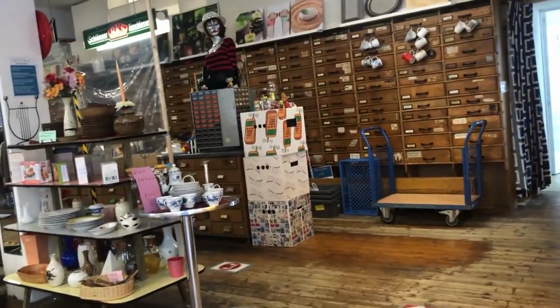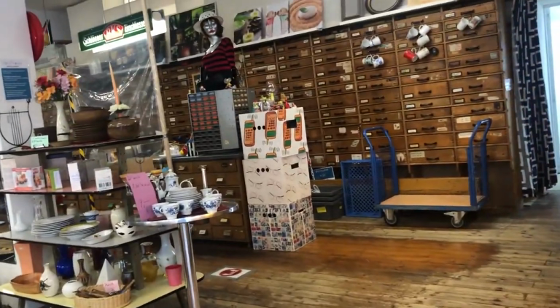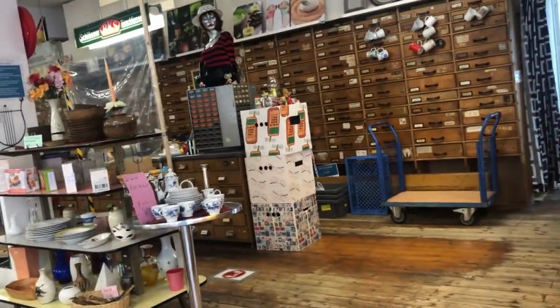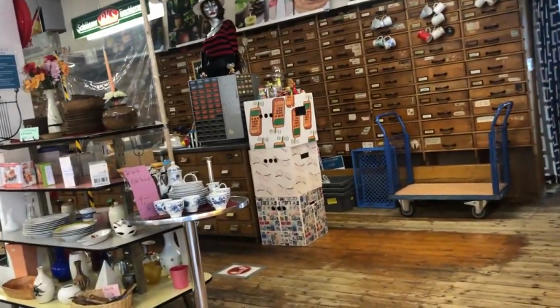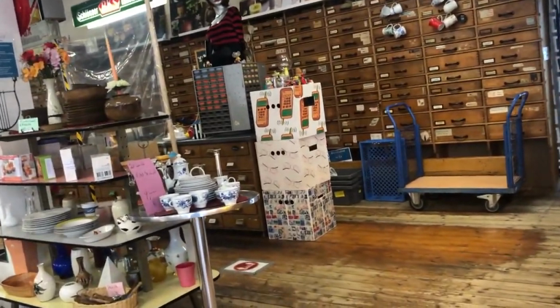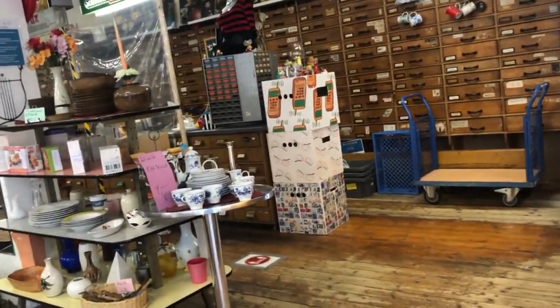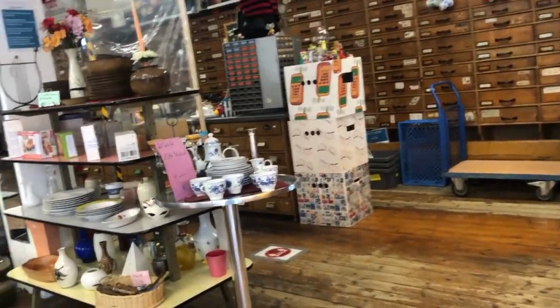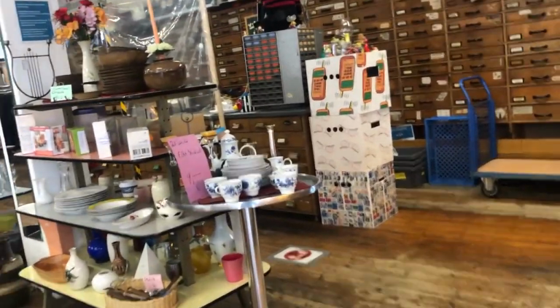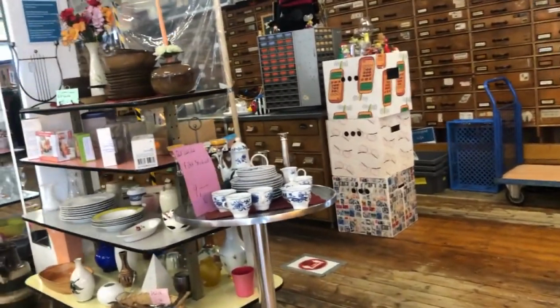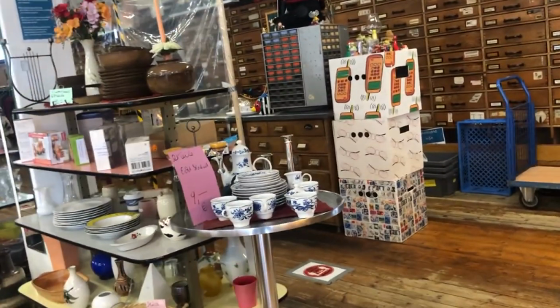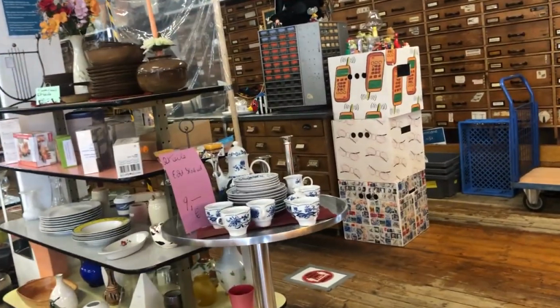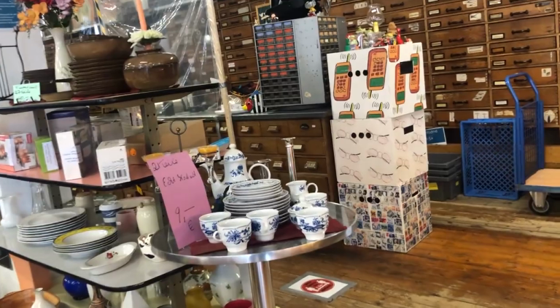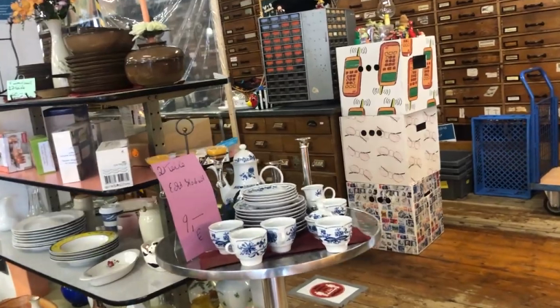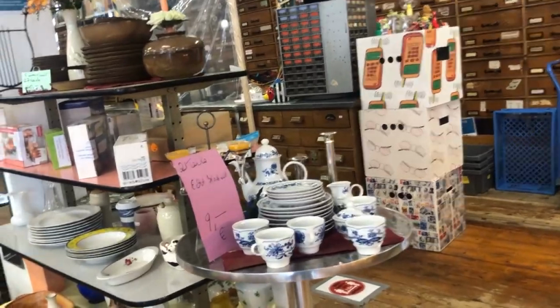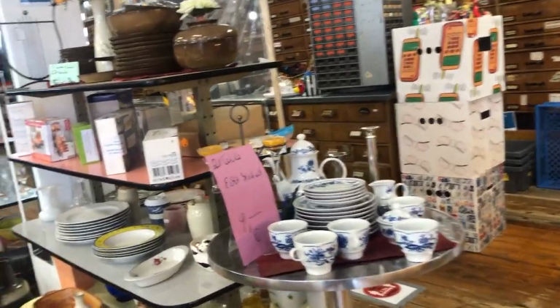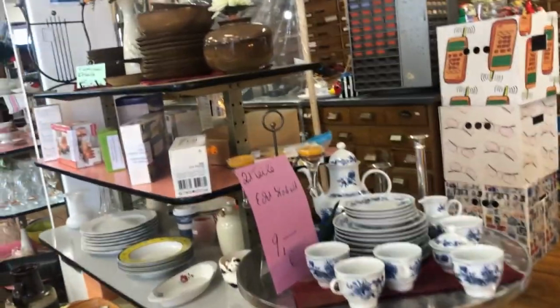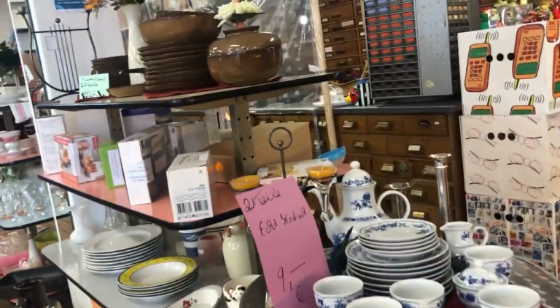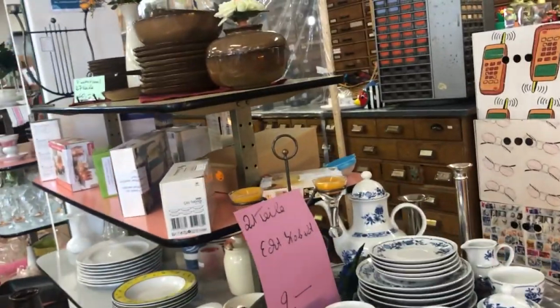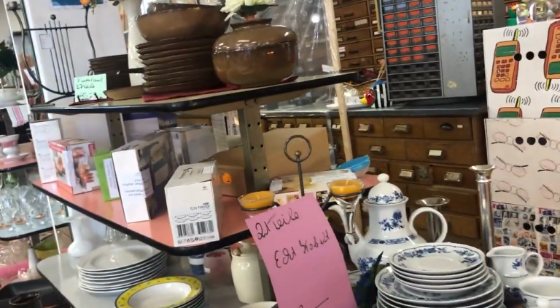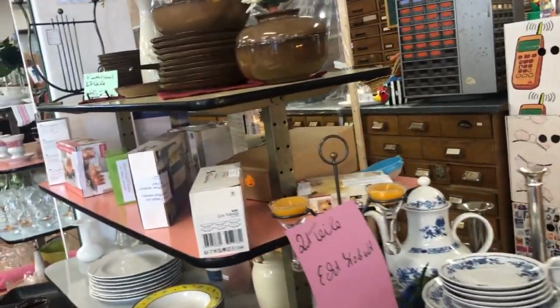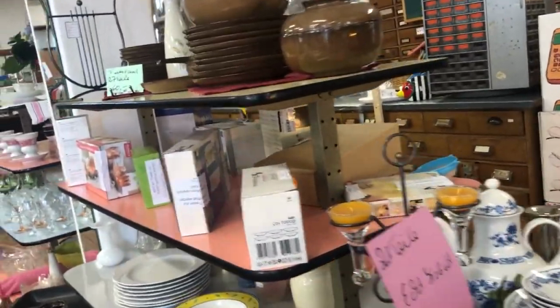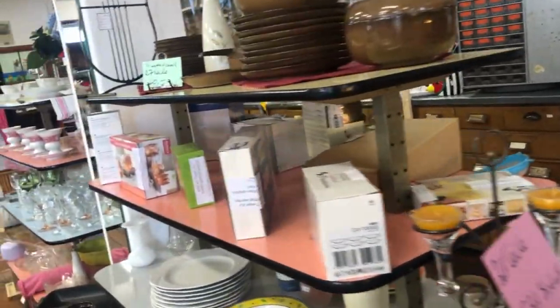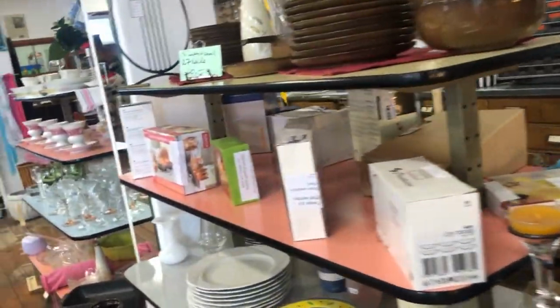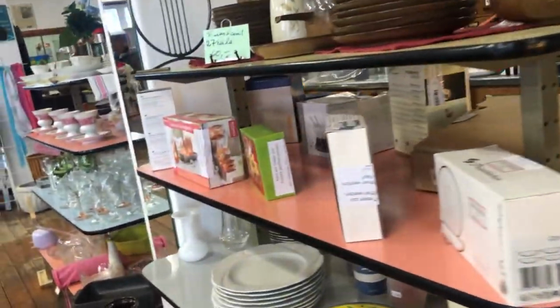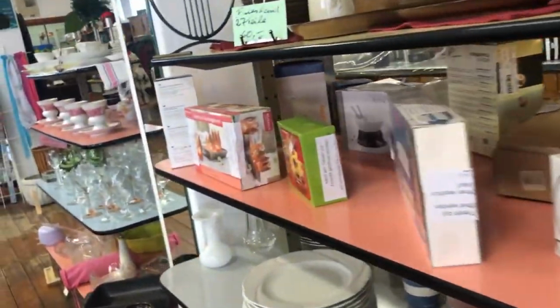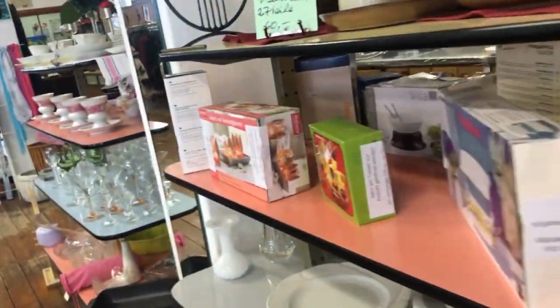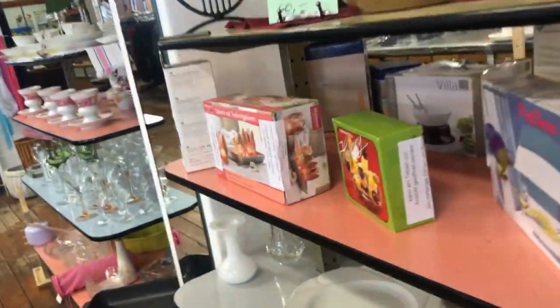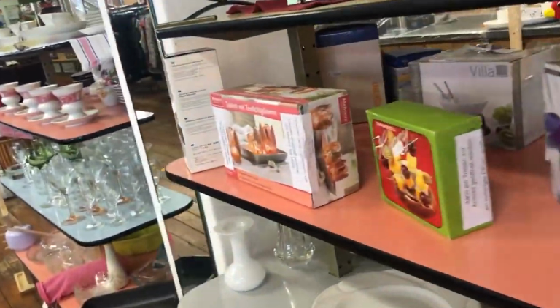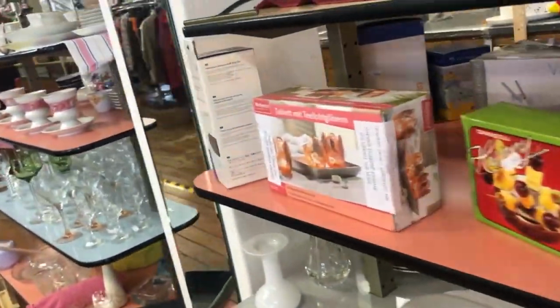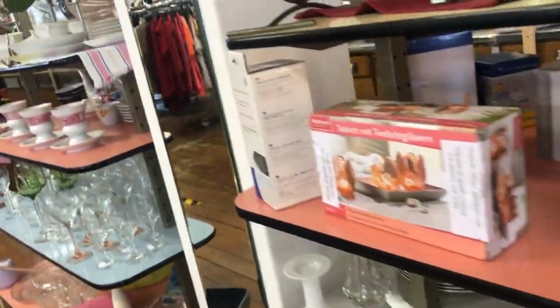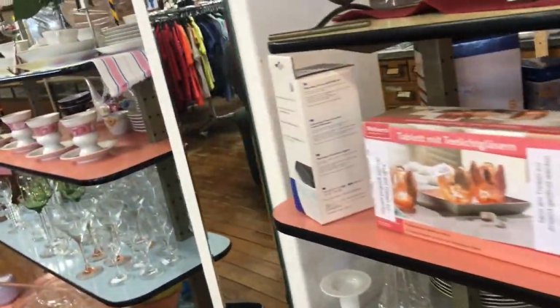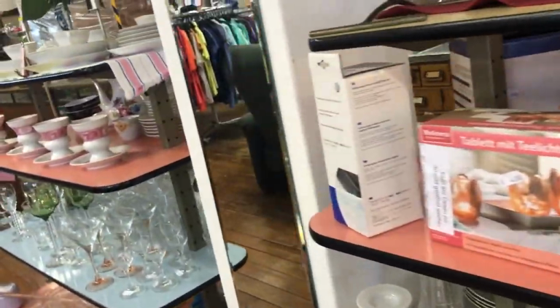The last store I went to used to be a hardware store — they kept a lot of the old interiors, which makes it look extra cool.